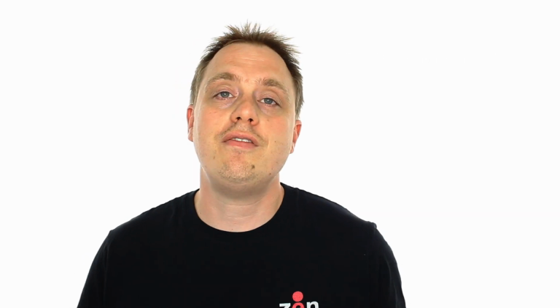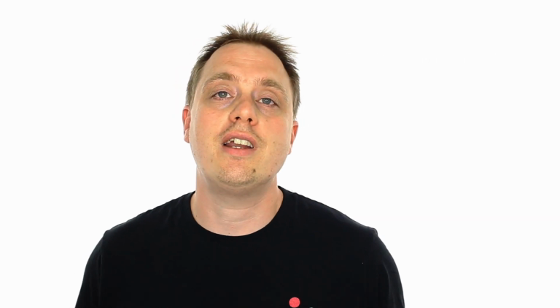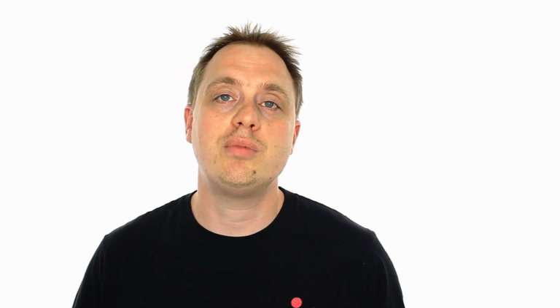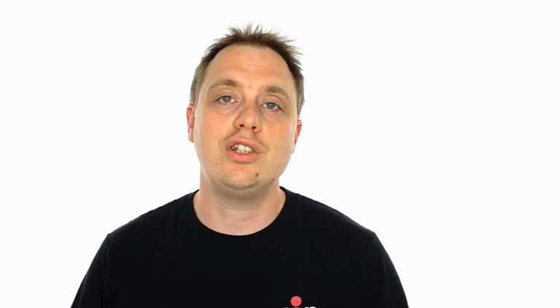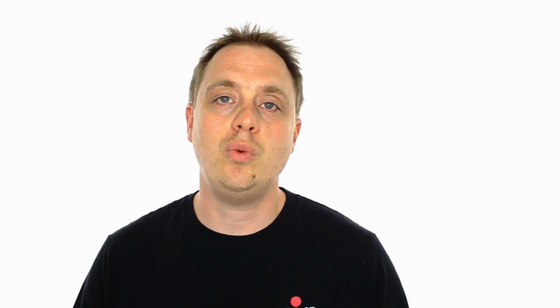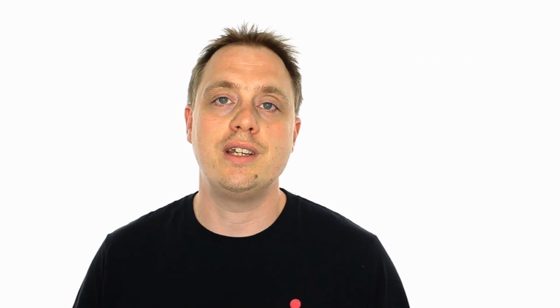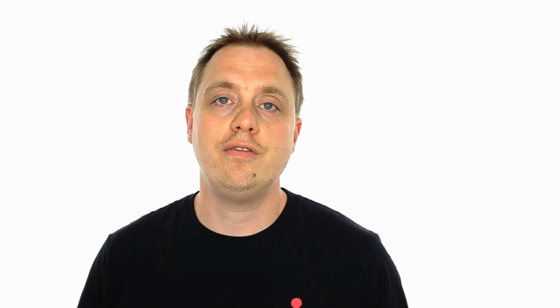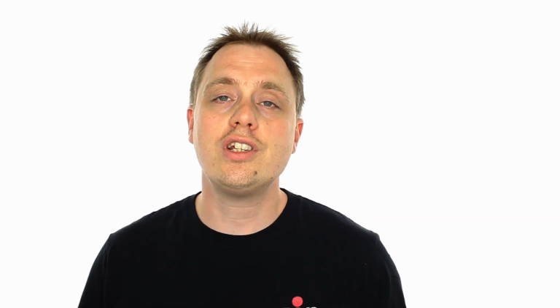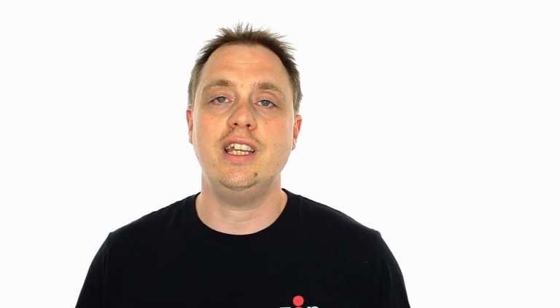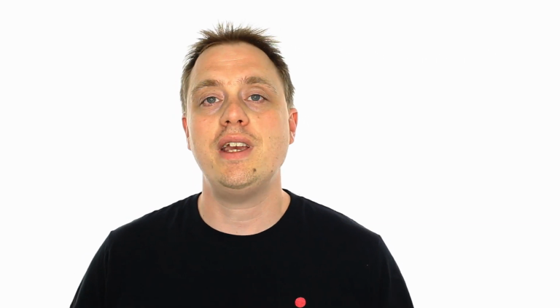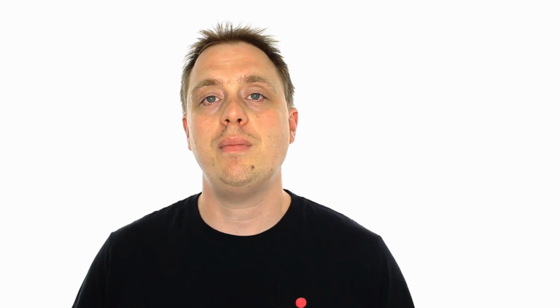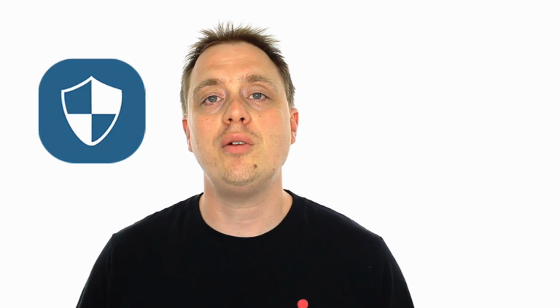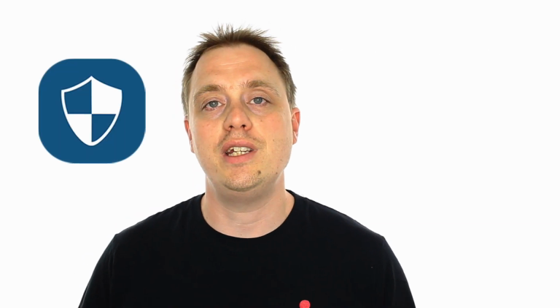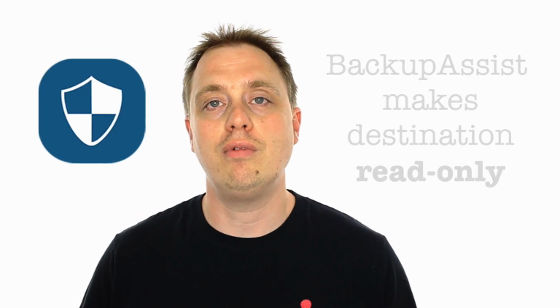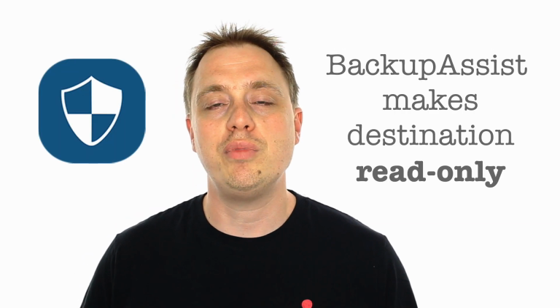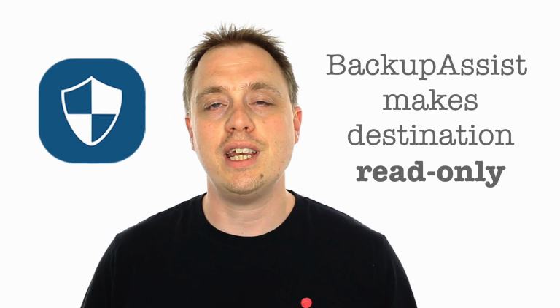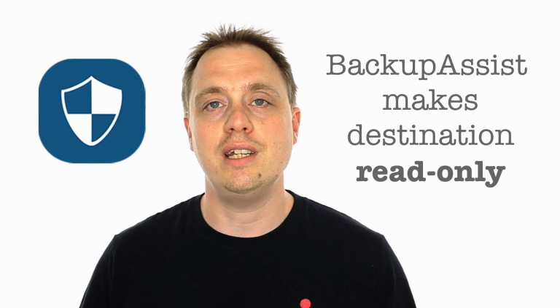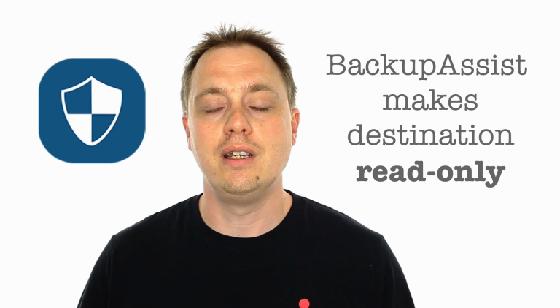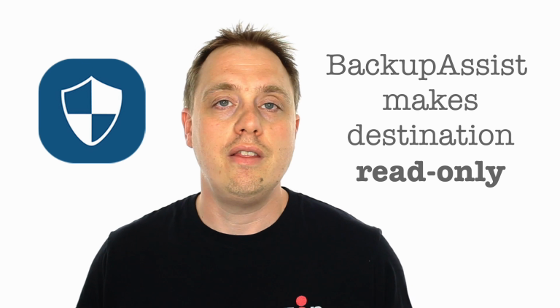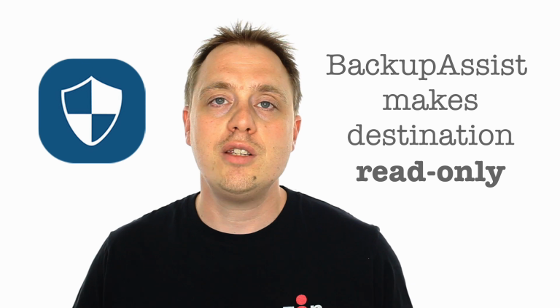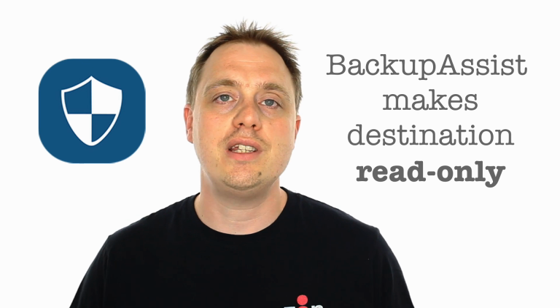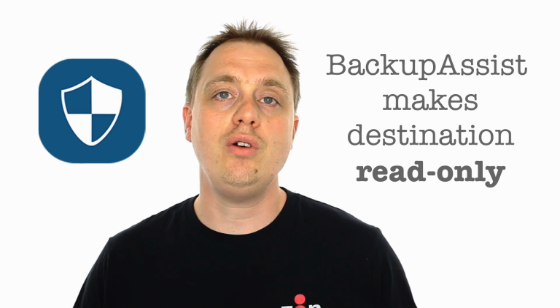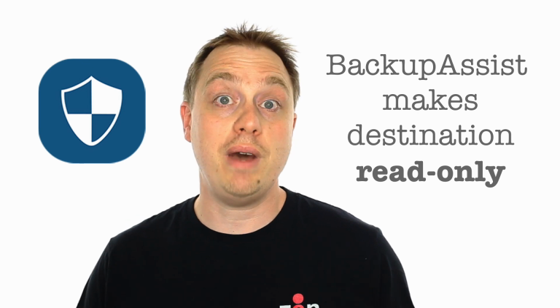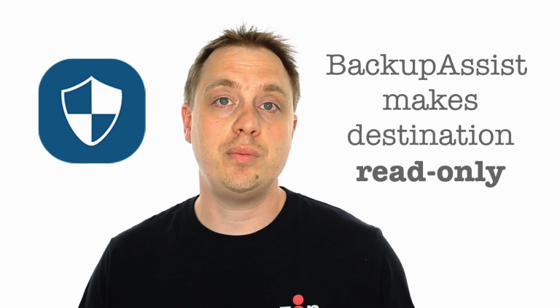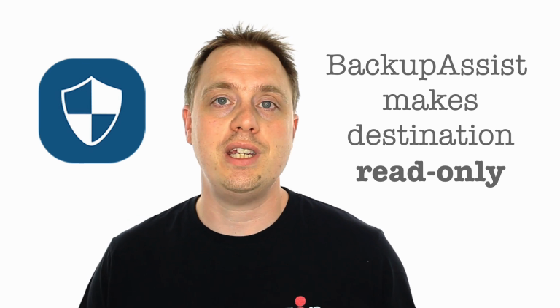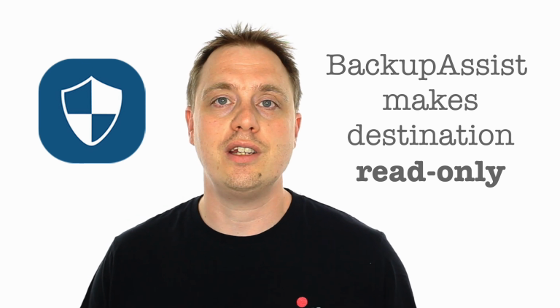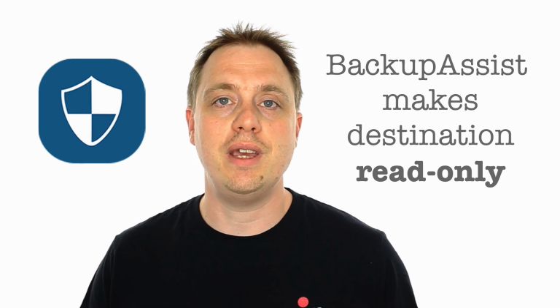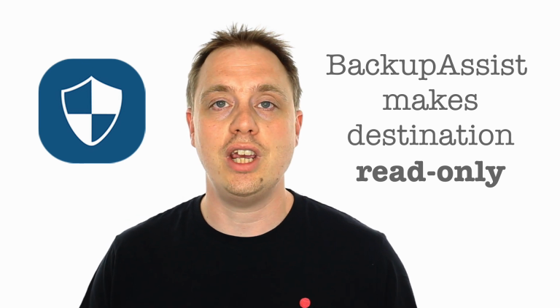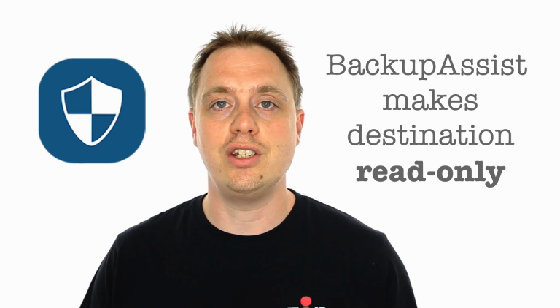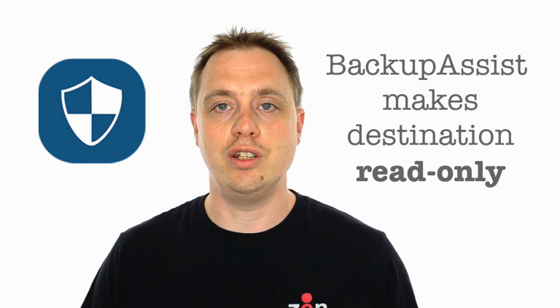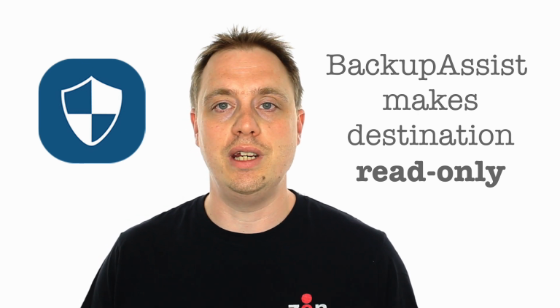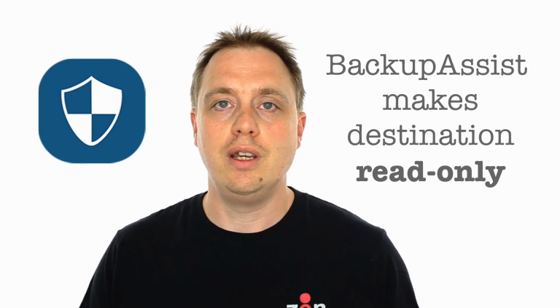CryptoSafeGuard helps in two ways. Firstly, it makes the backup media write protected. This means that only Backup Assist can make changes to the media.